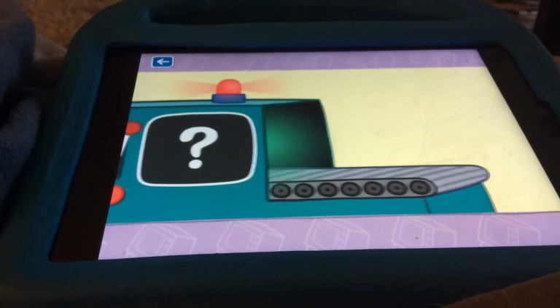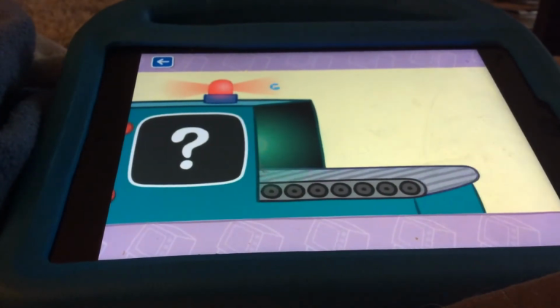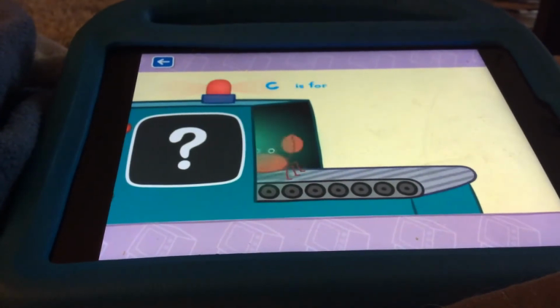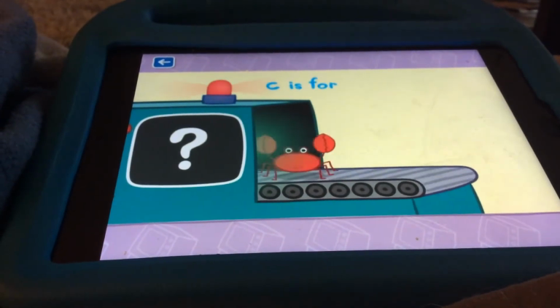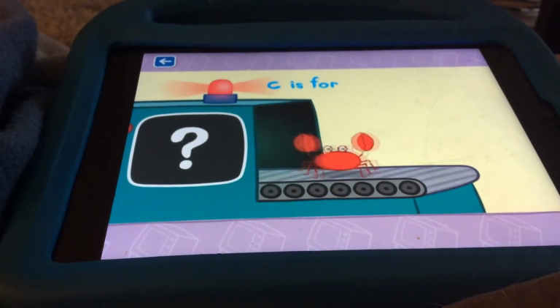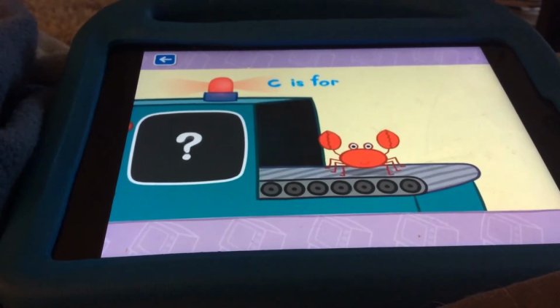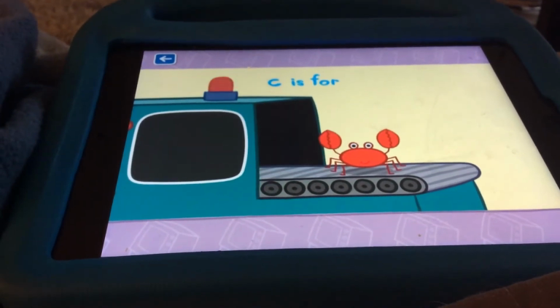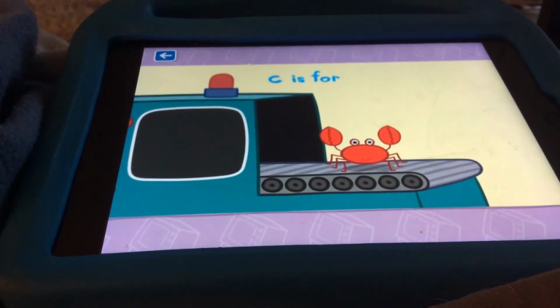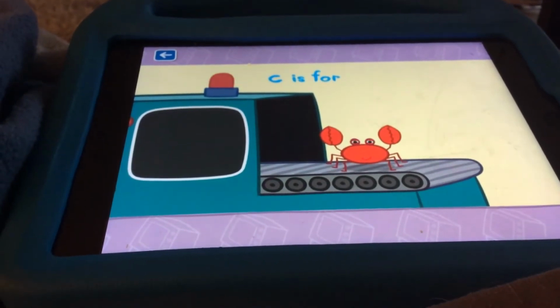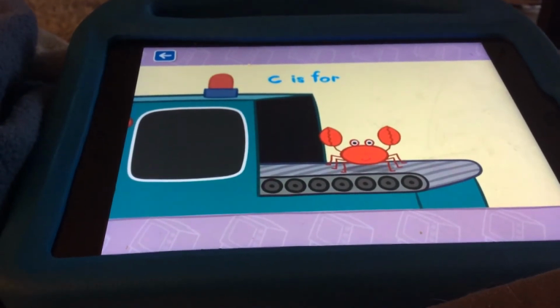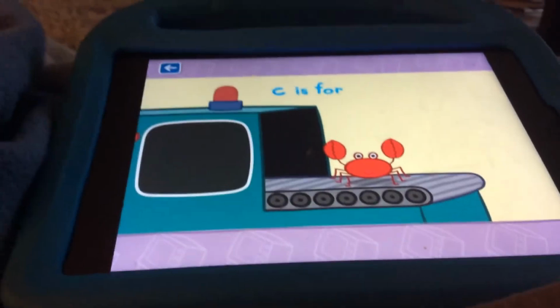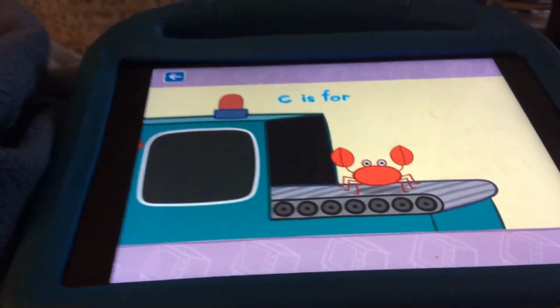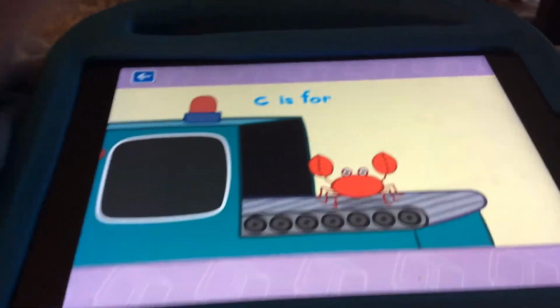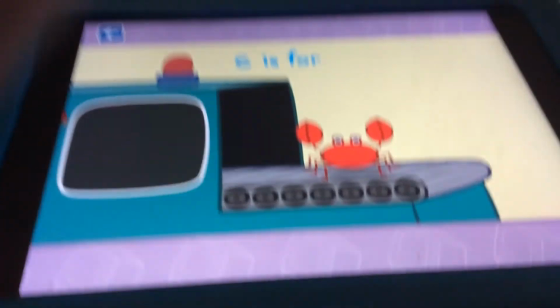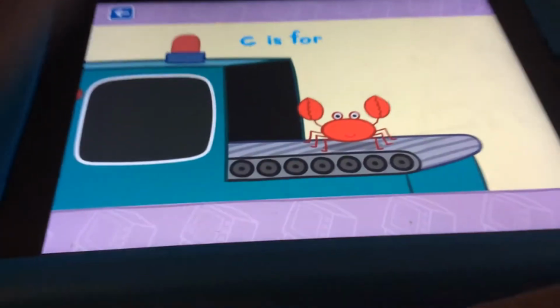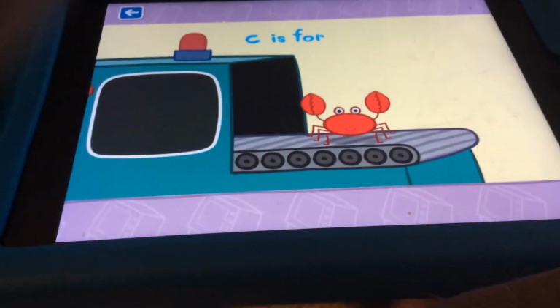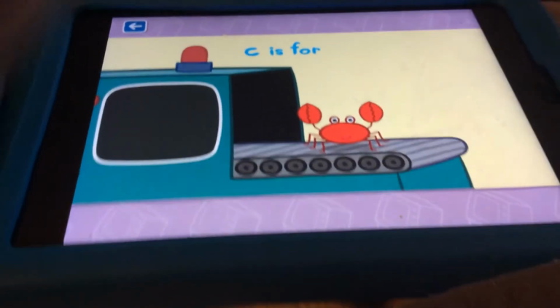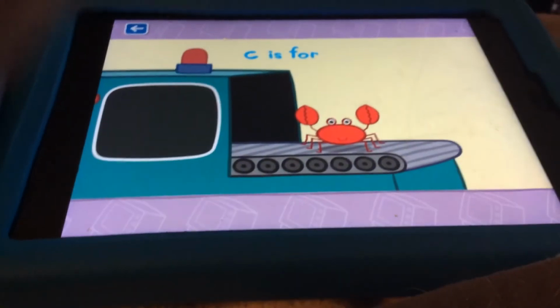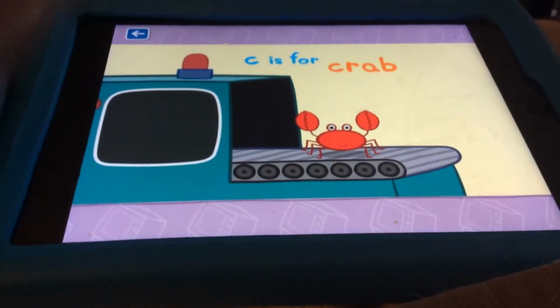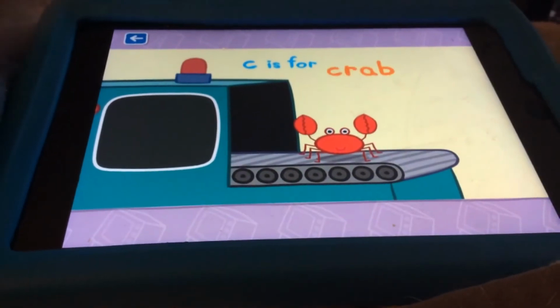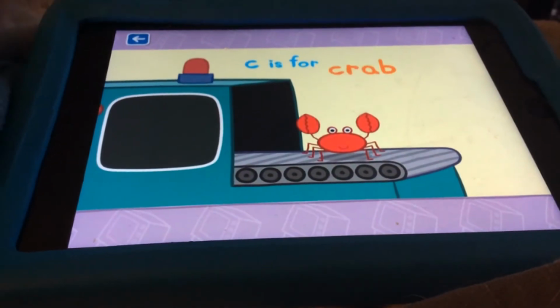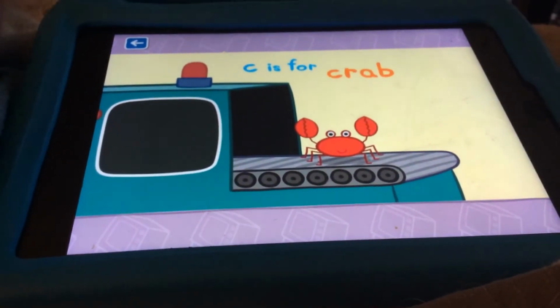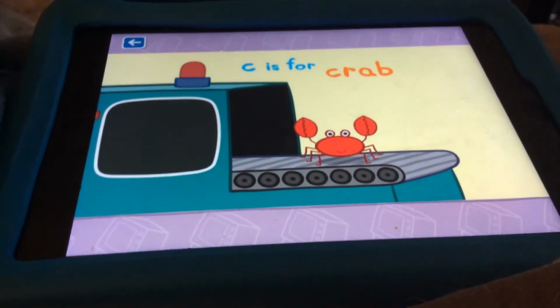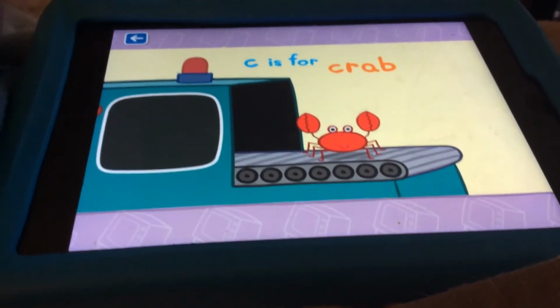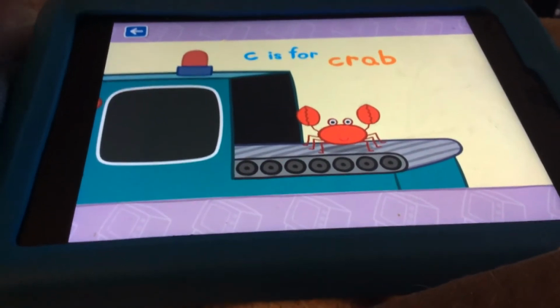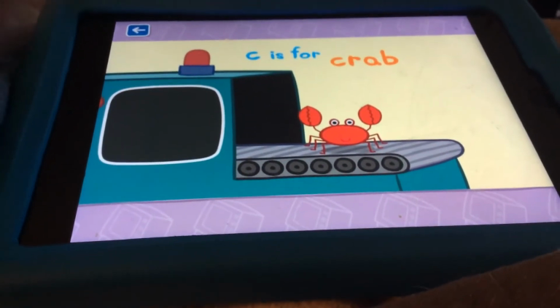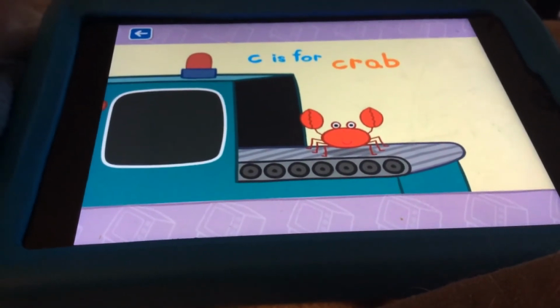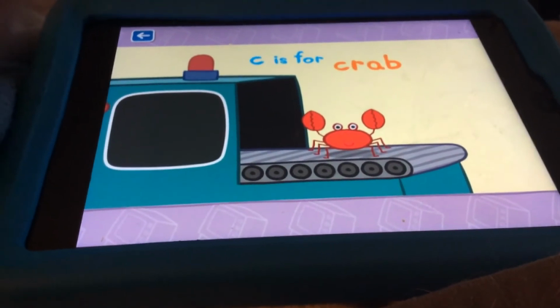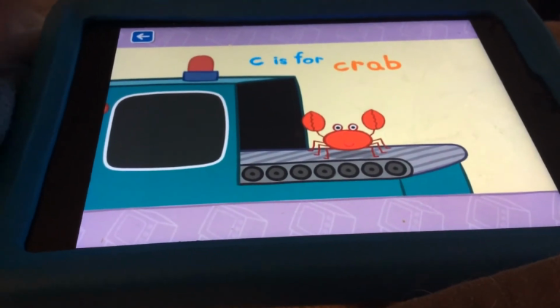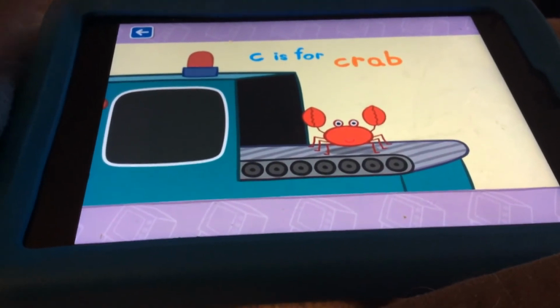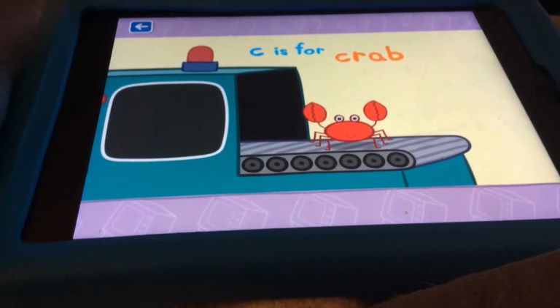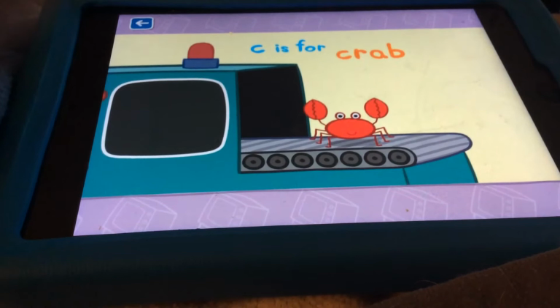C is for... That is right, C is for crab. Did you know they walk sideways?